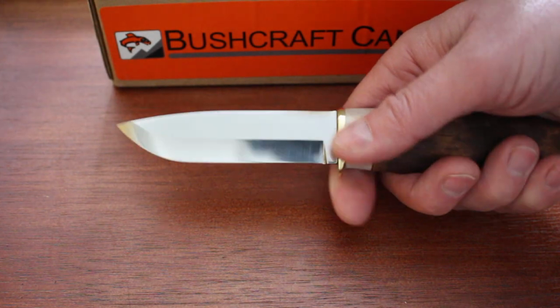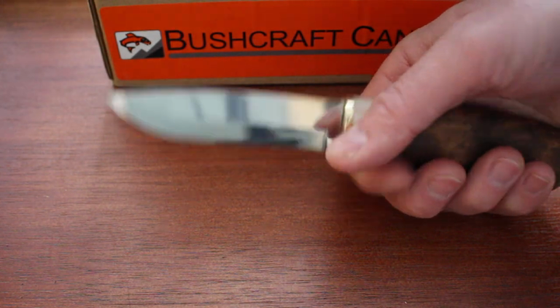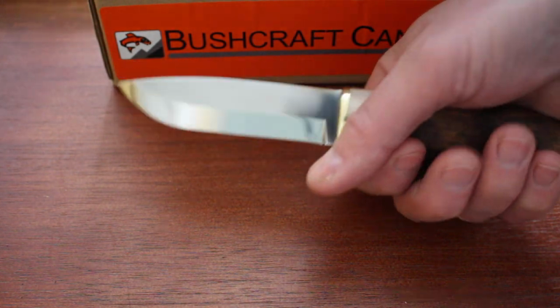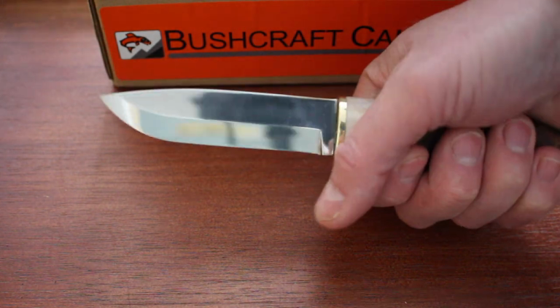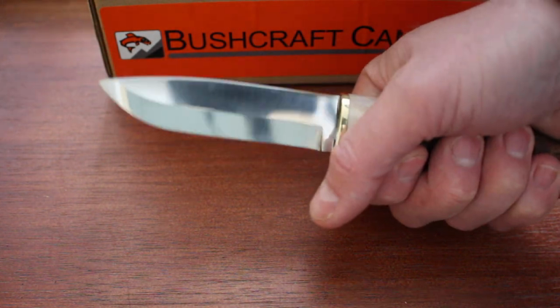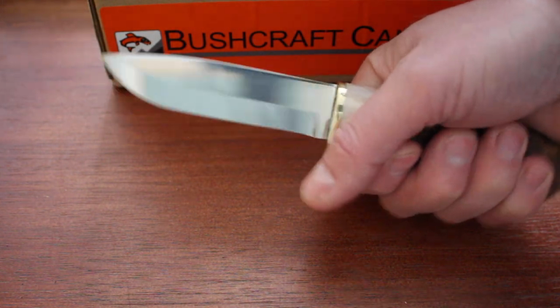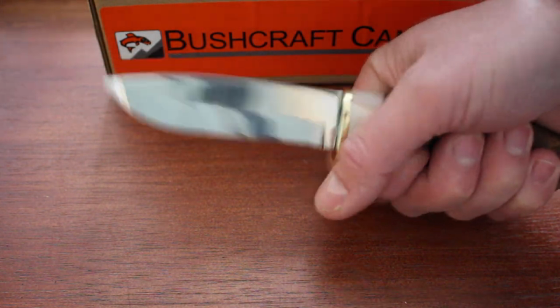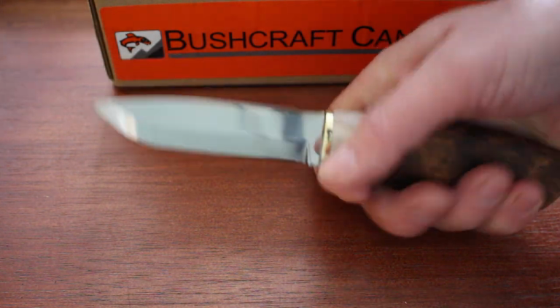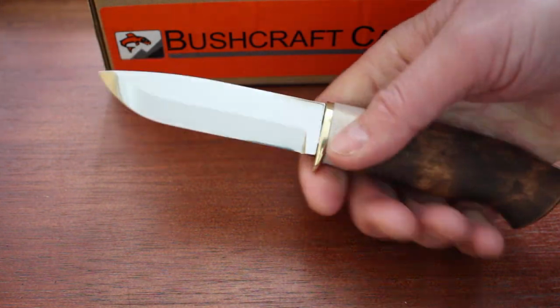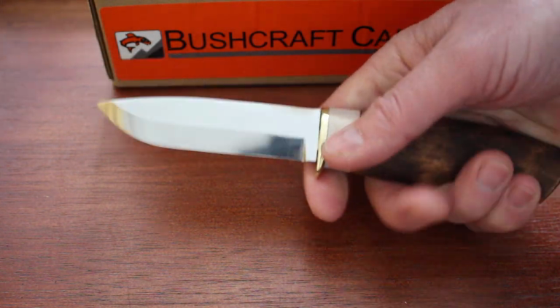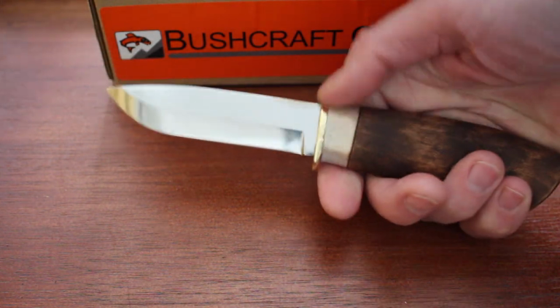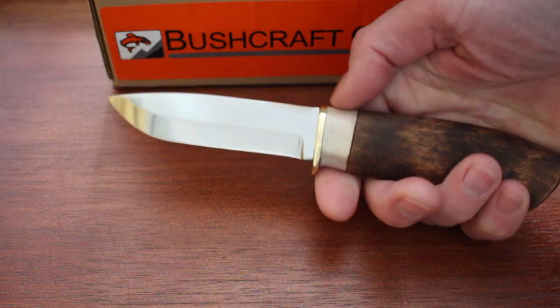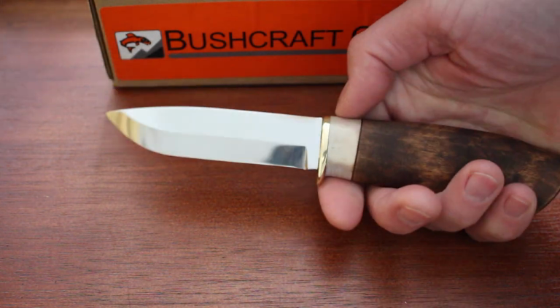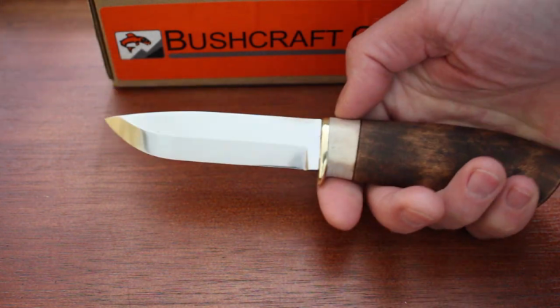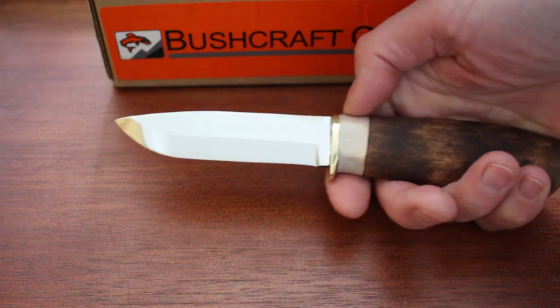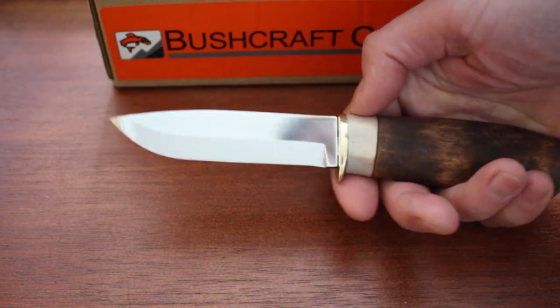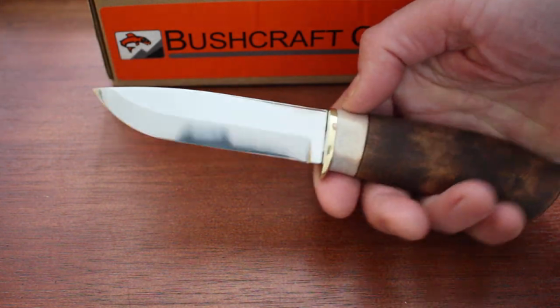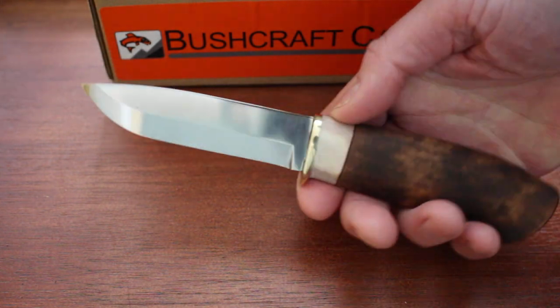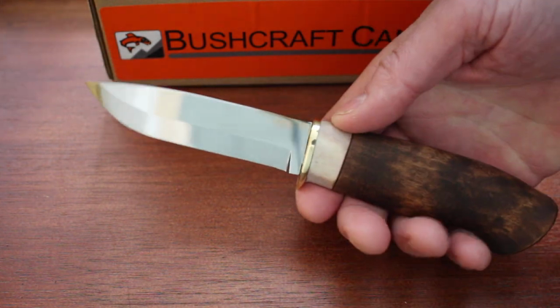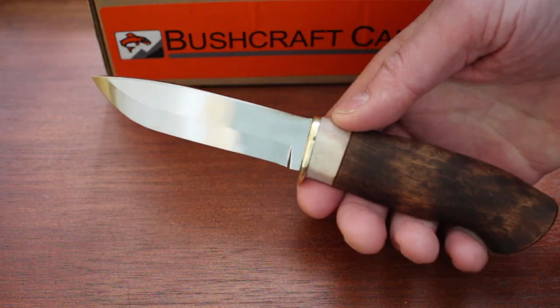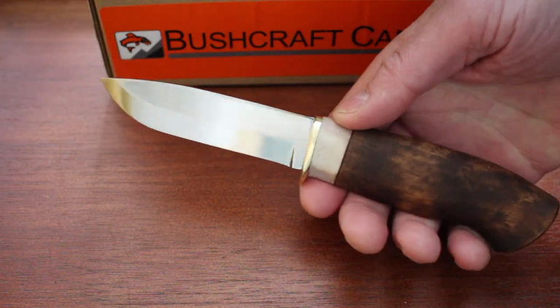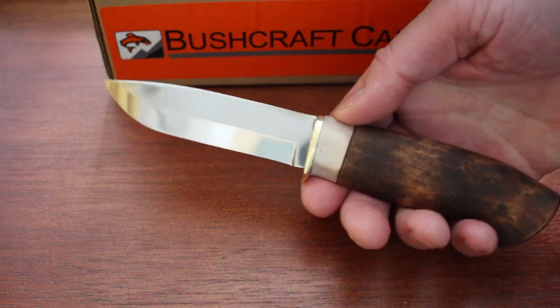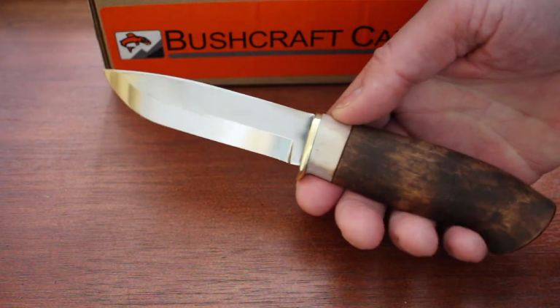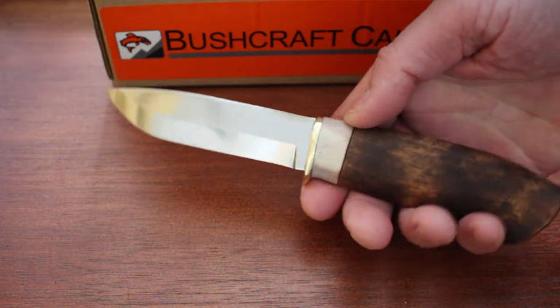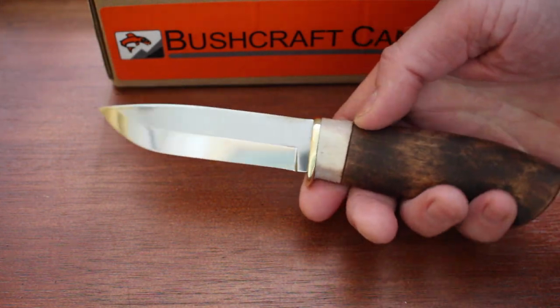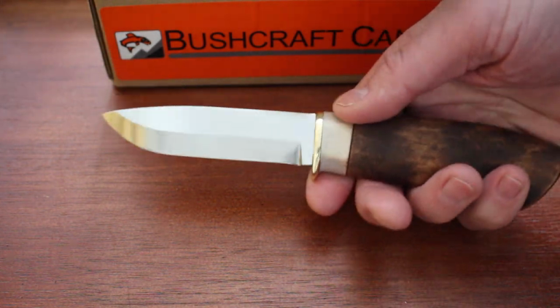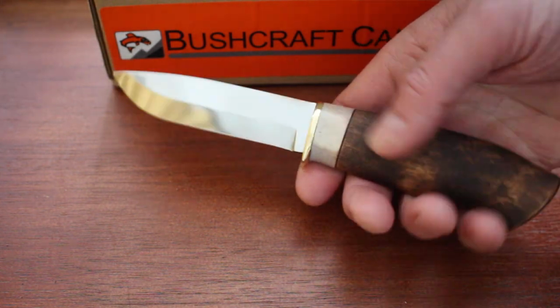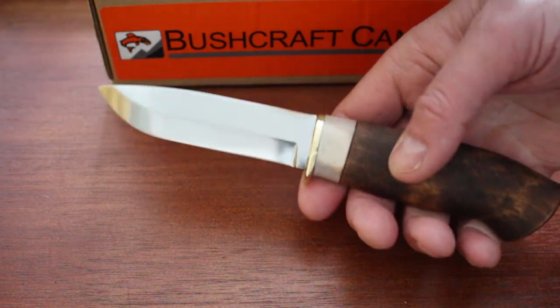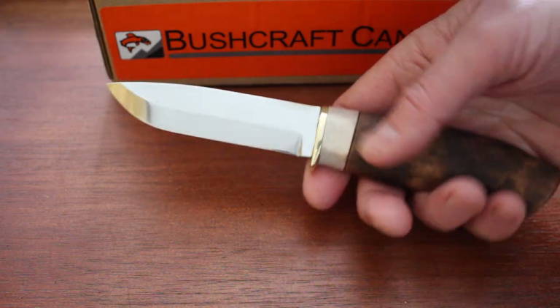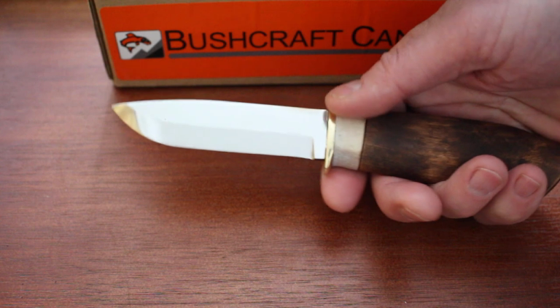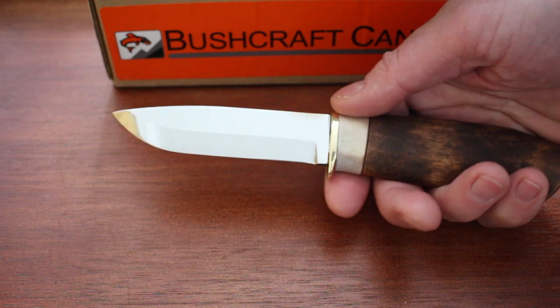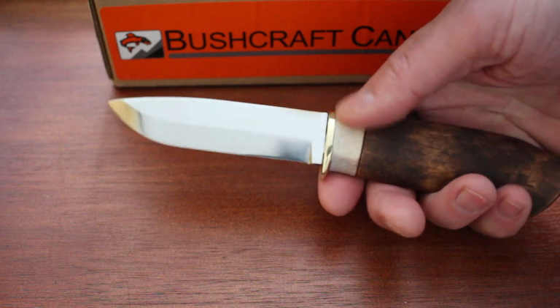This is a Gallatin knife — we've had these in before, but this is a slightly different one. I'll show you why in a minute.